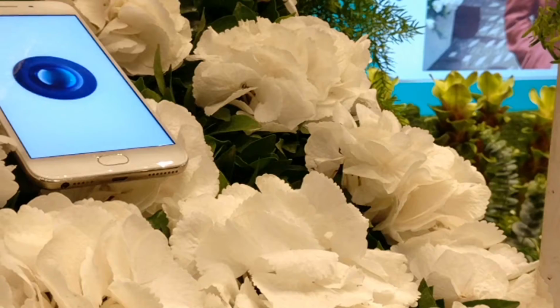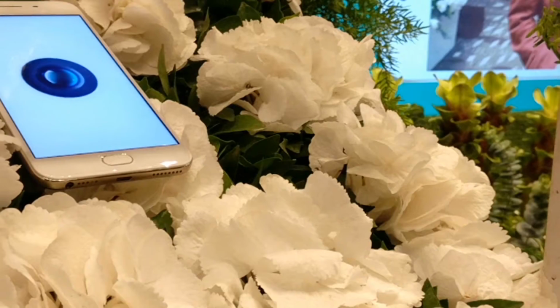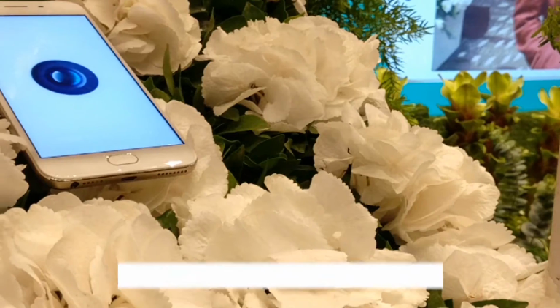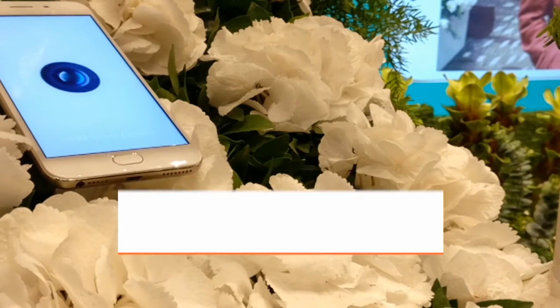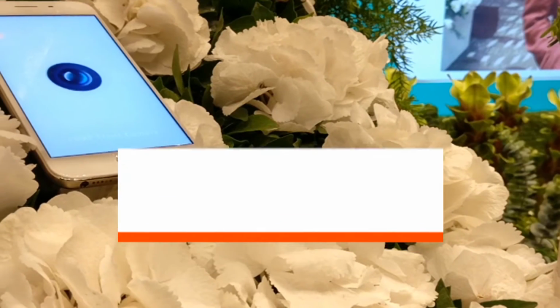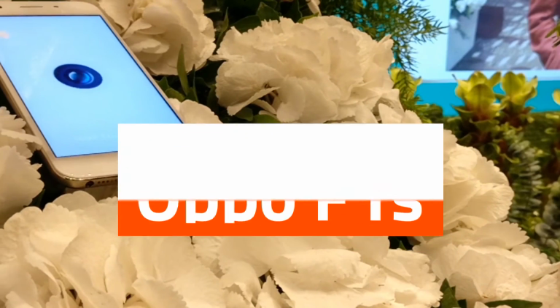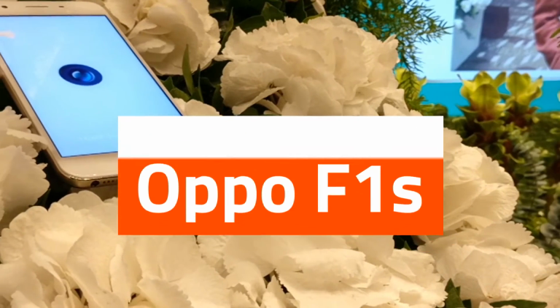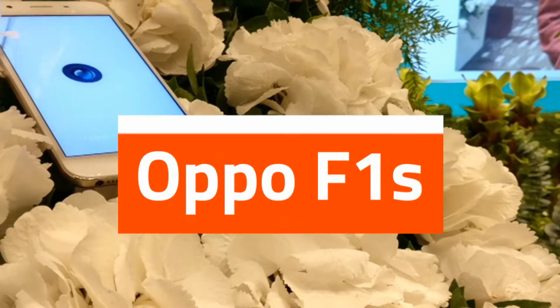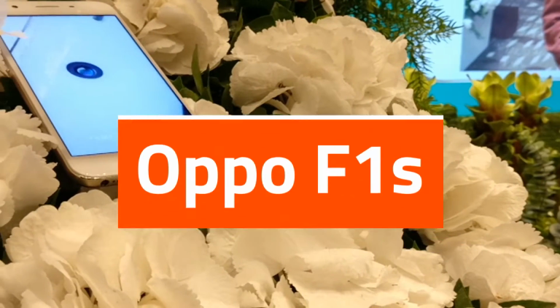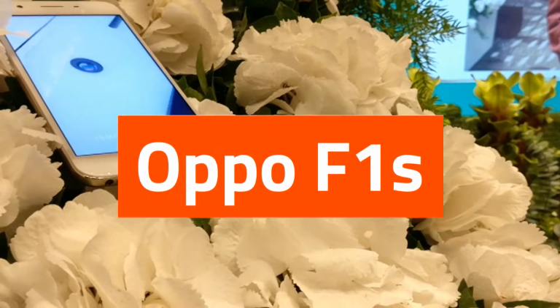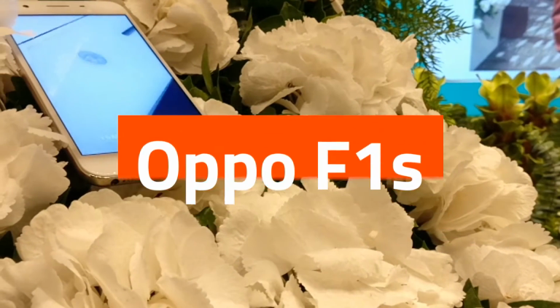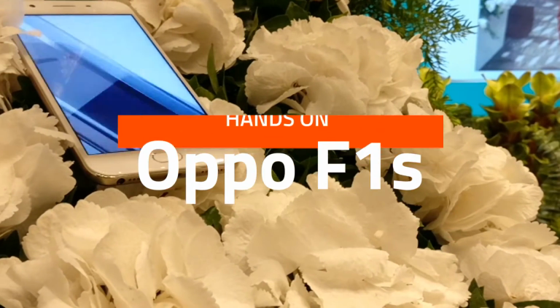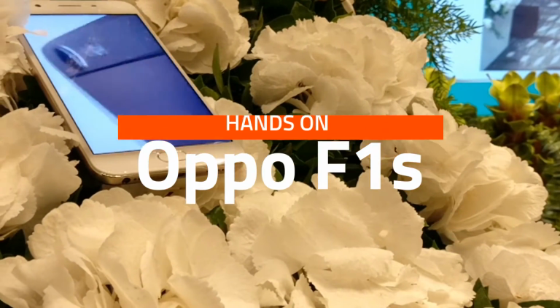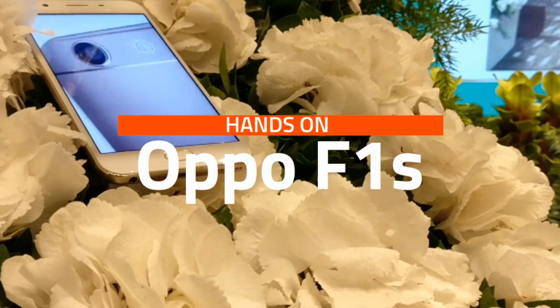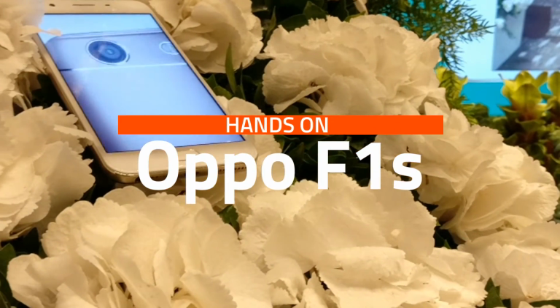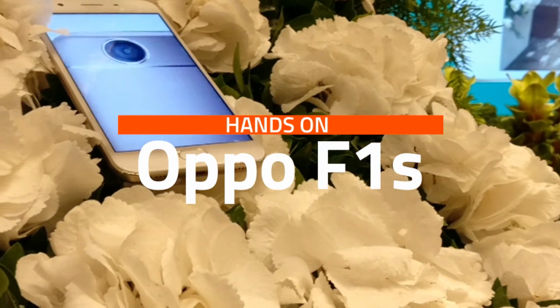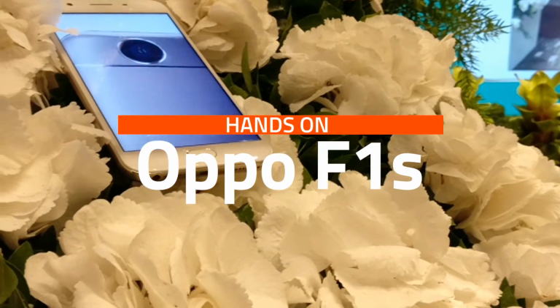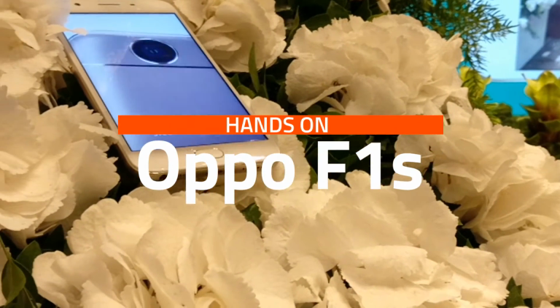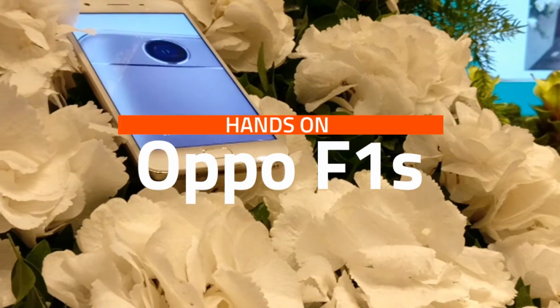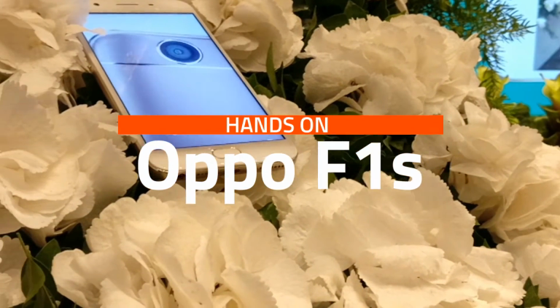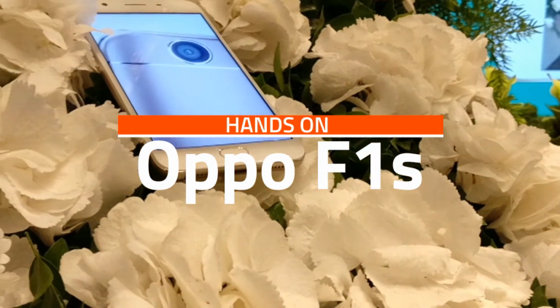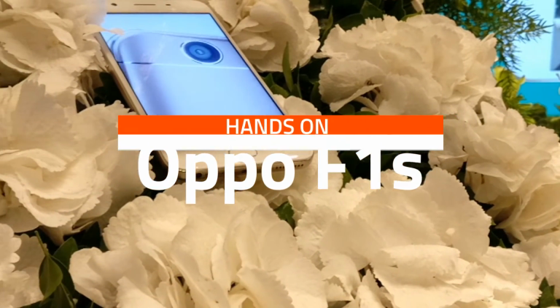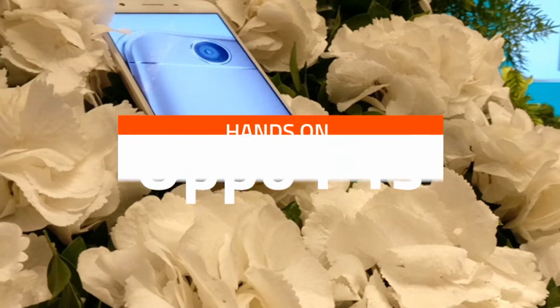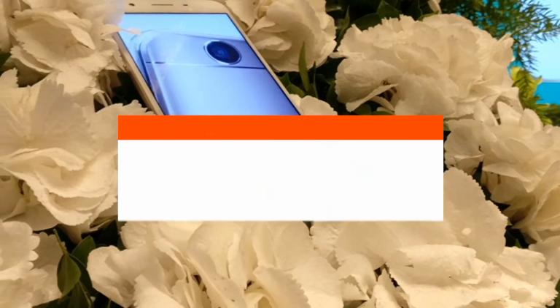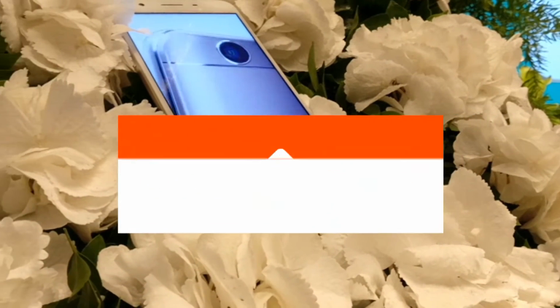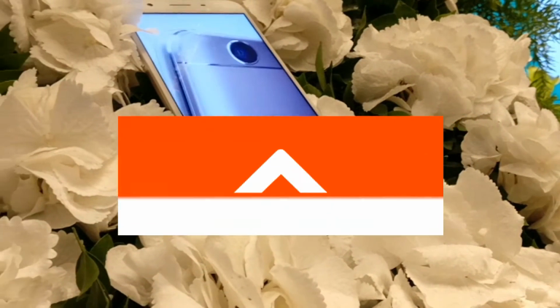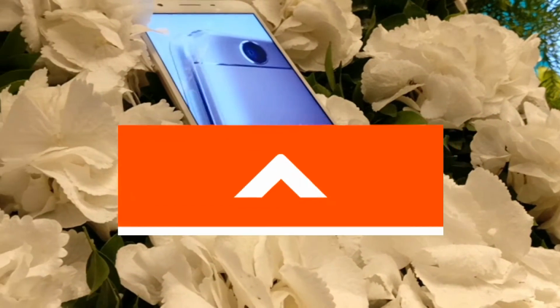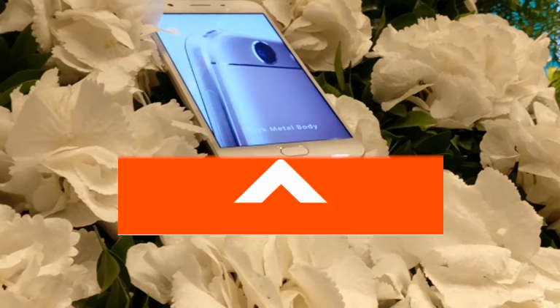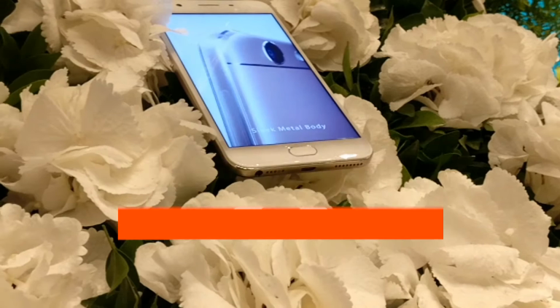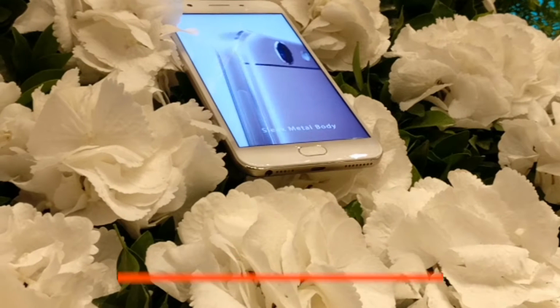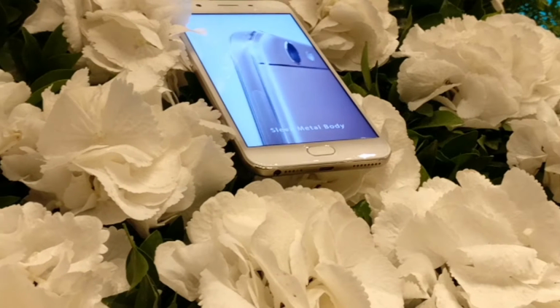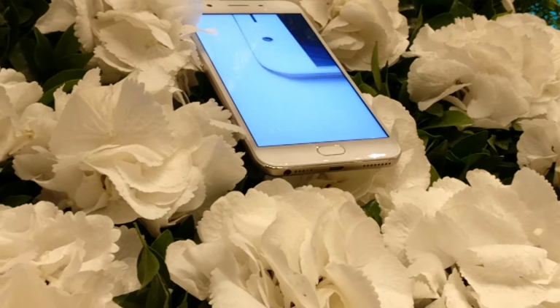Hey, what is up guys, AJ here with Yototech, rebooting live from the Oppo F1S launch in Mumbai.